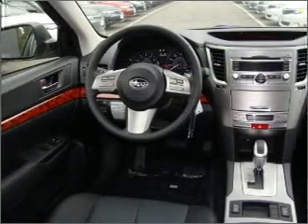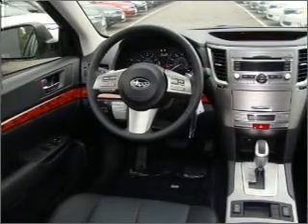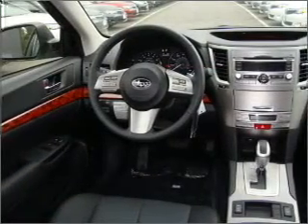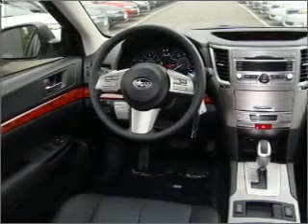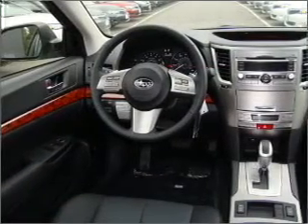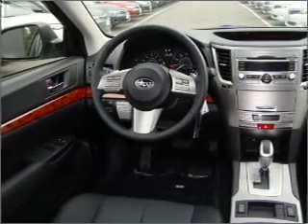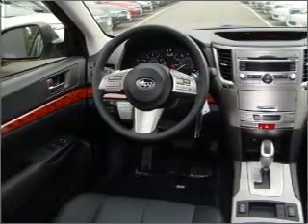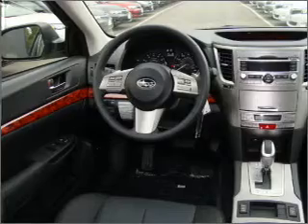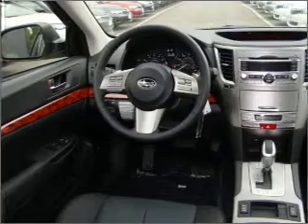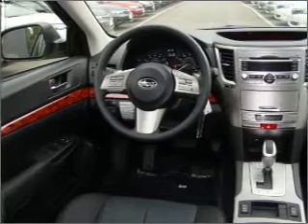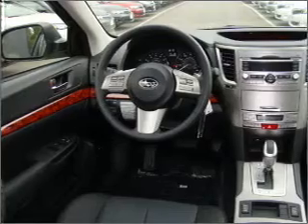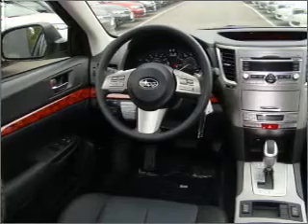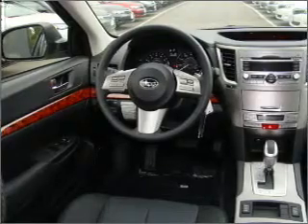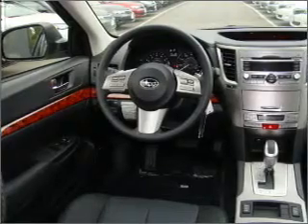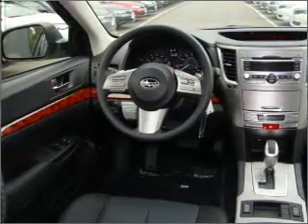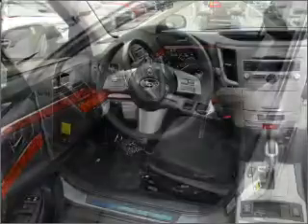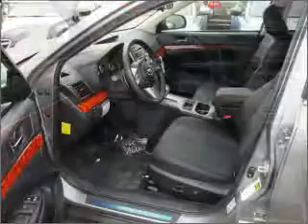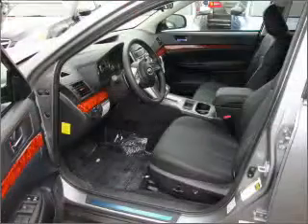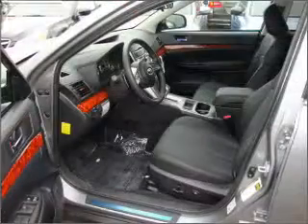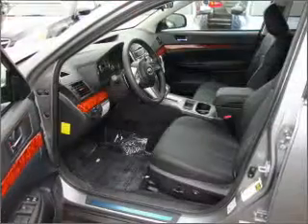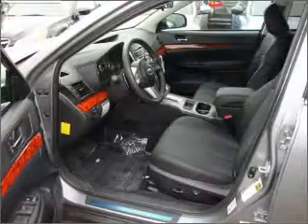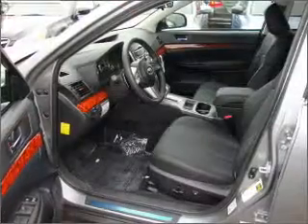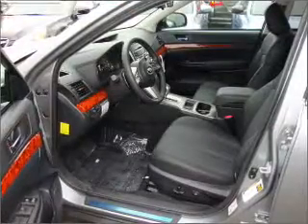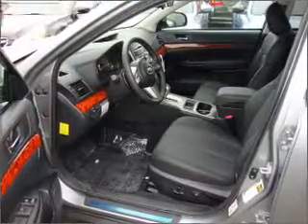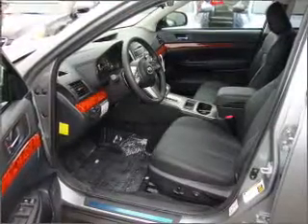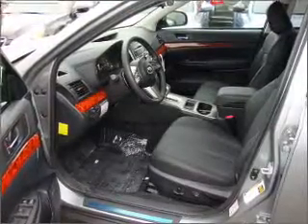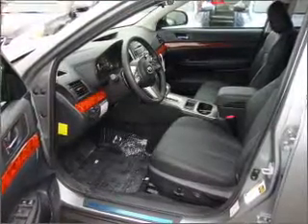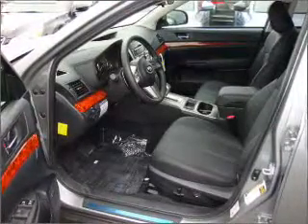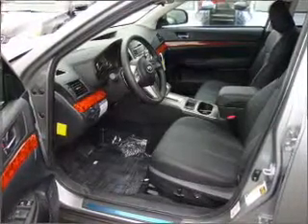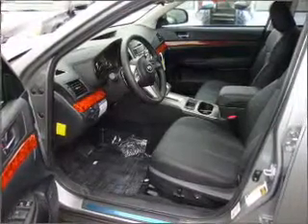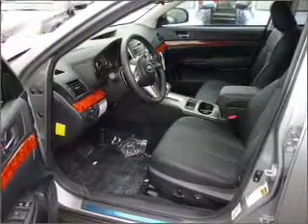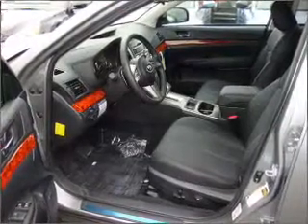Heated seats comfort you on cold winter days. Enjoy the comfort of dual temperature controls.